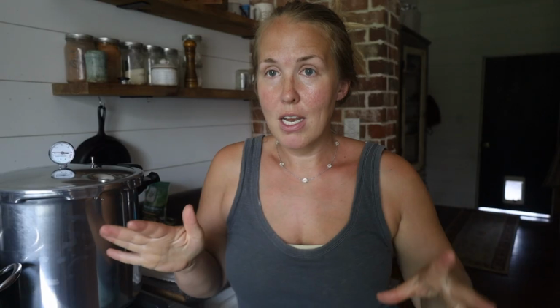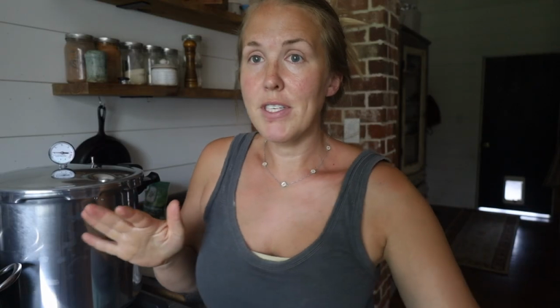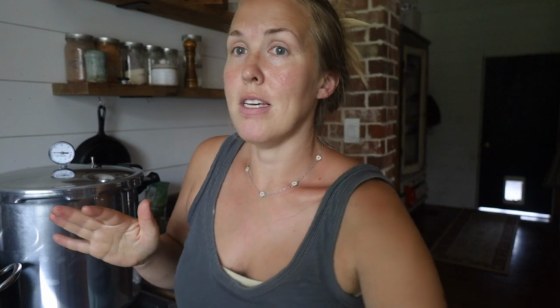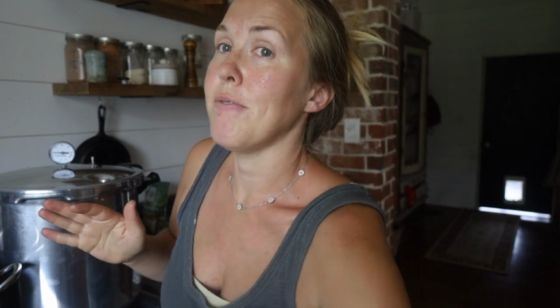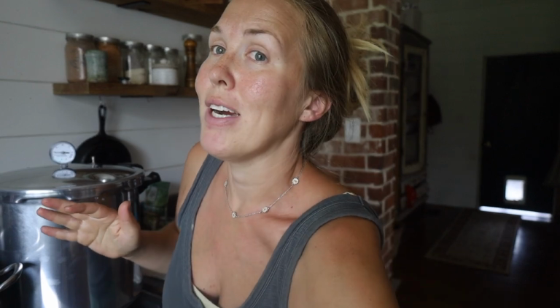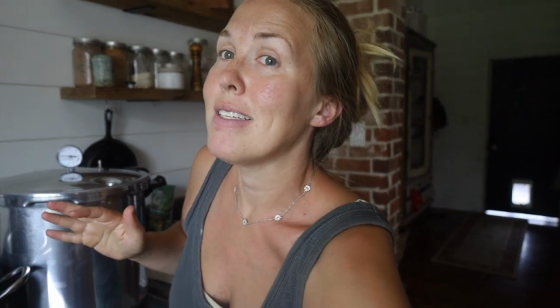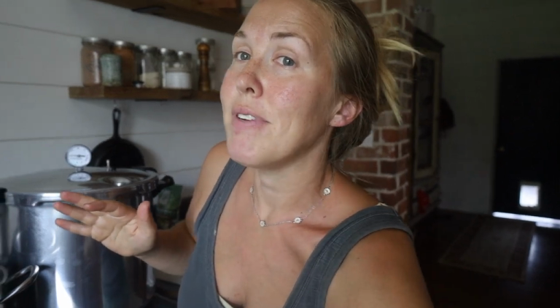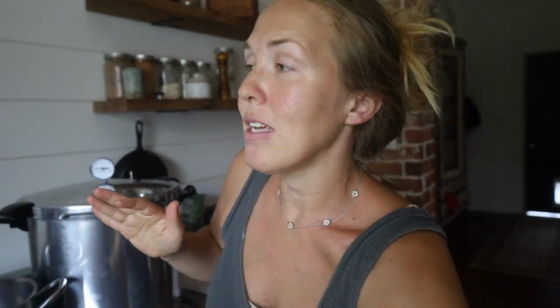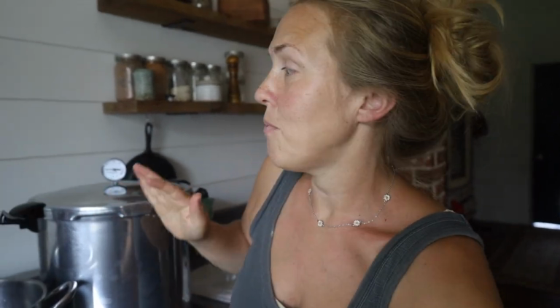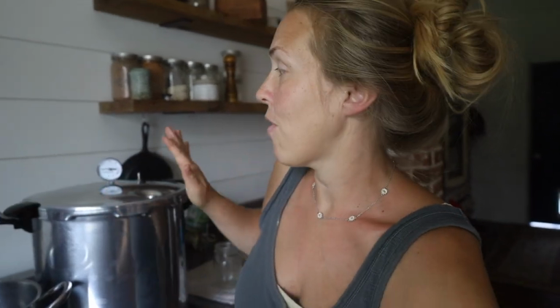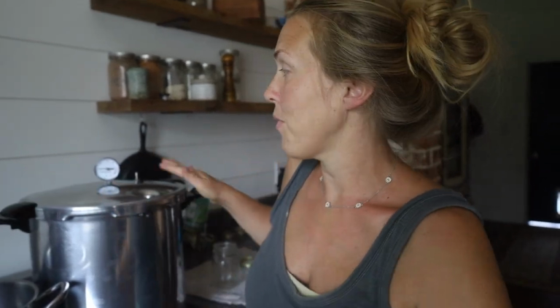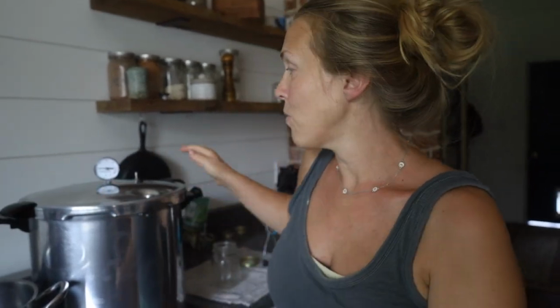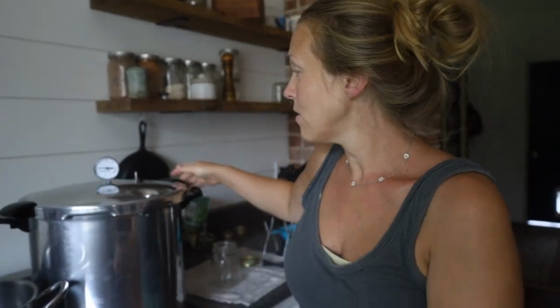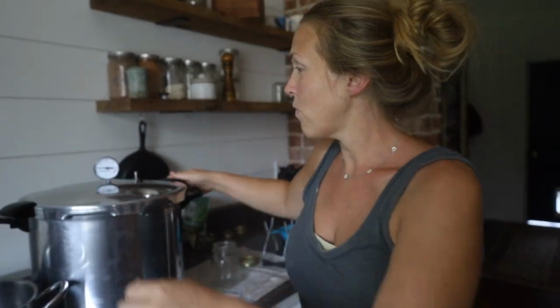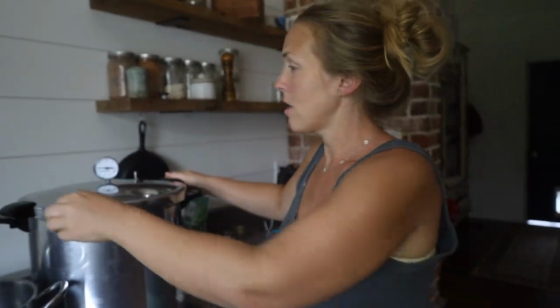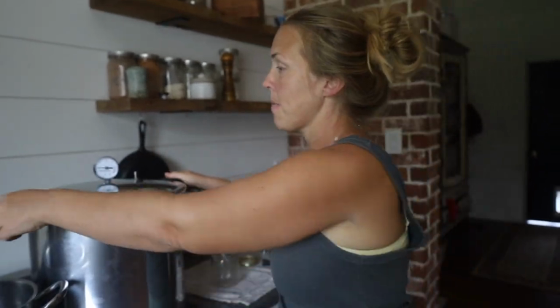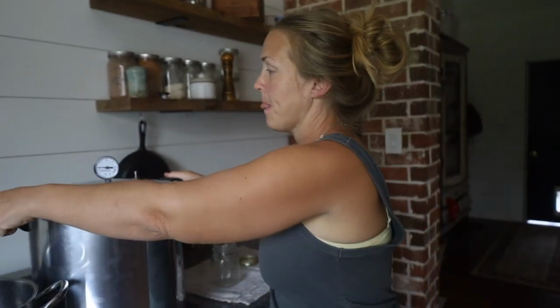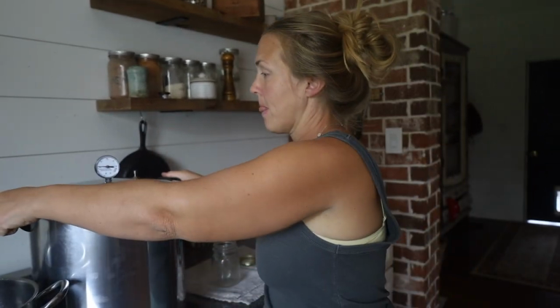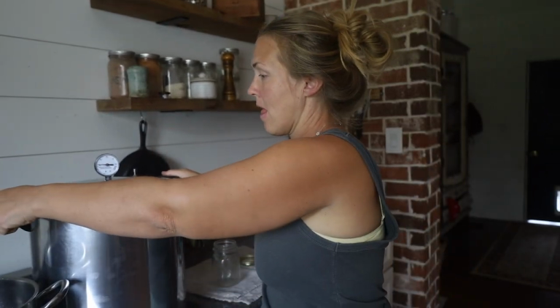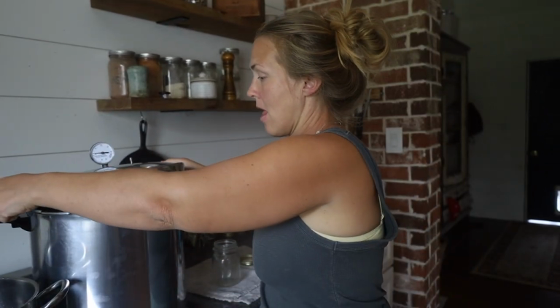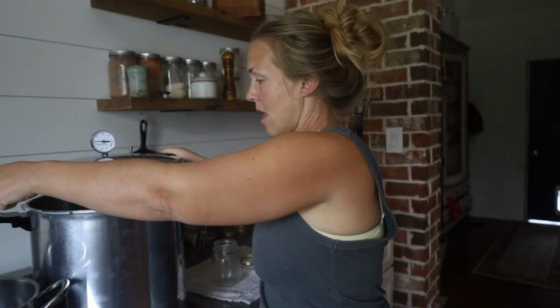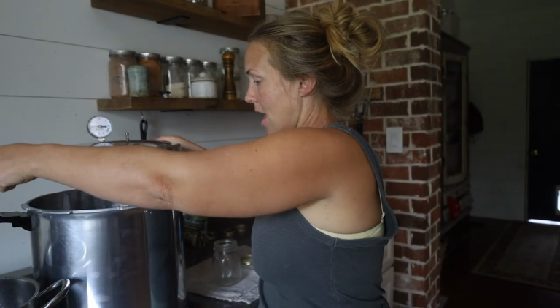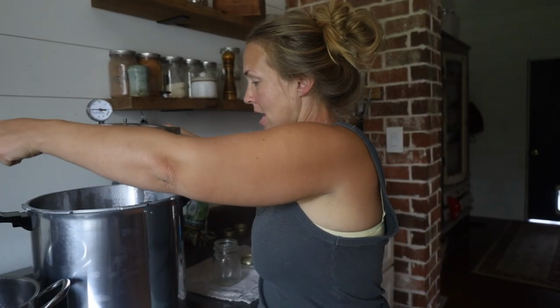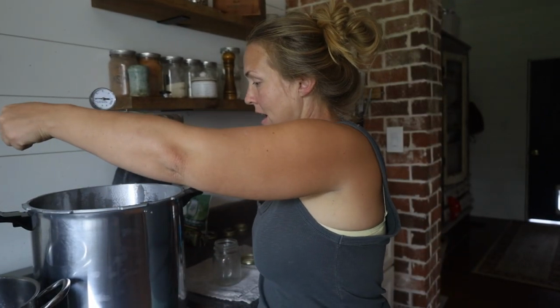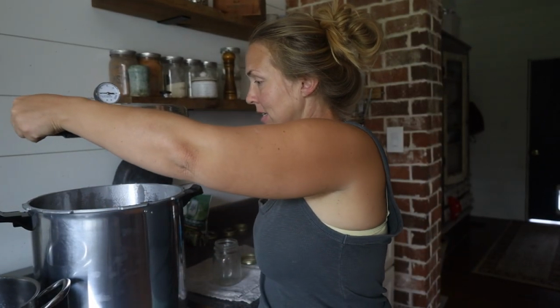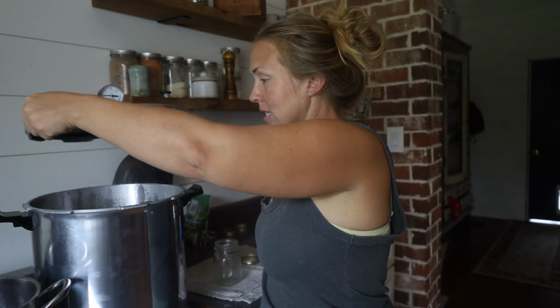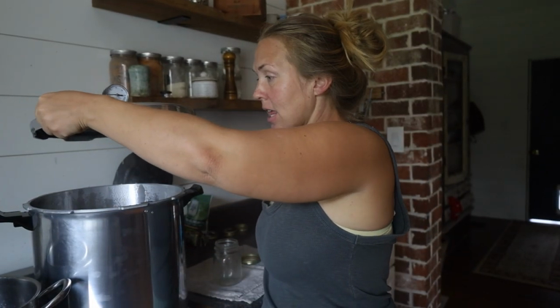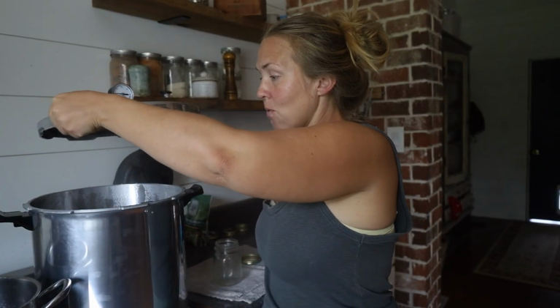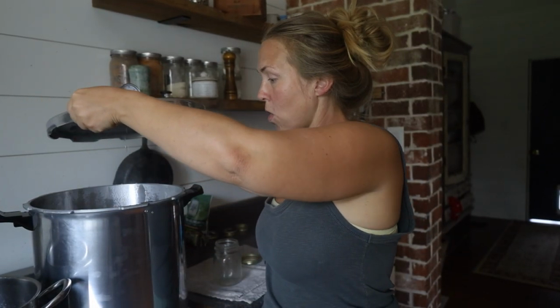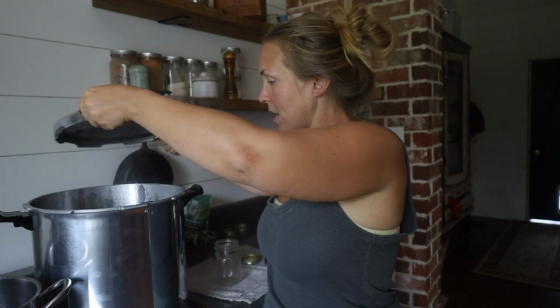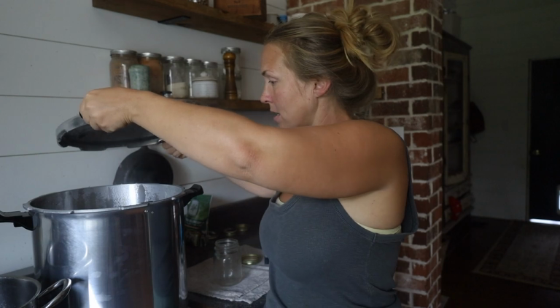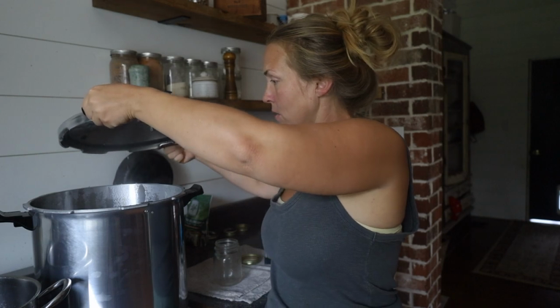All I've done so far is fill the pressure canner up with three quarts of water and I have it slightly warming.